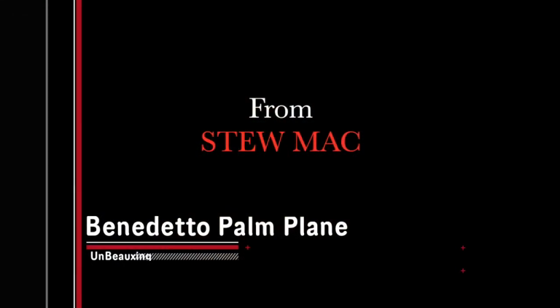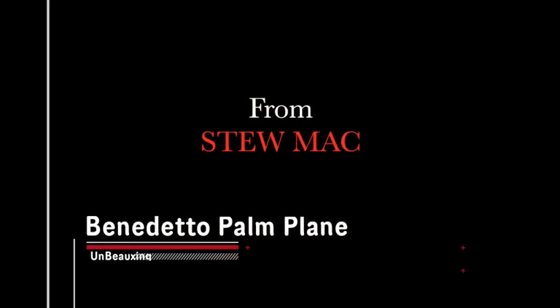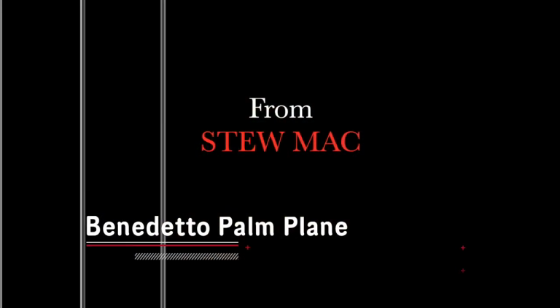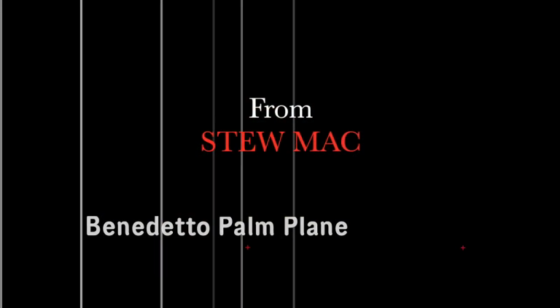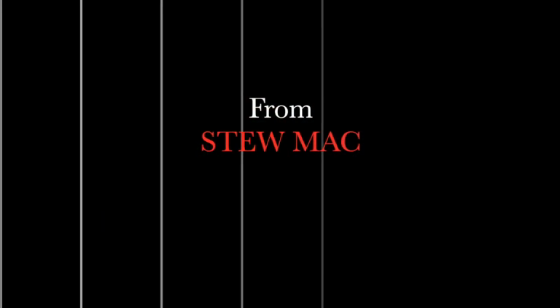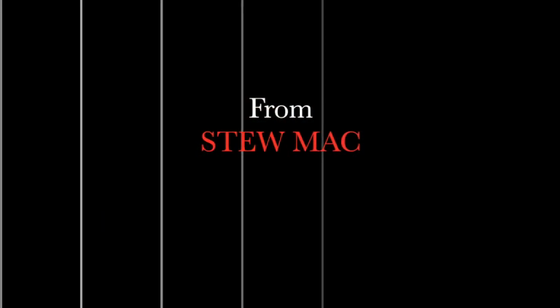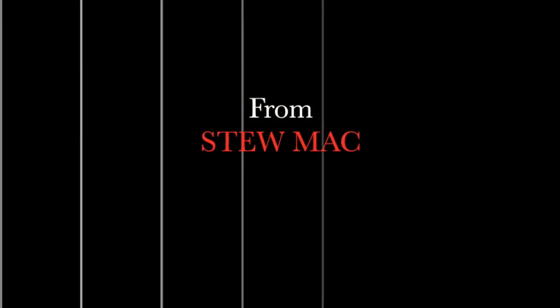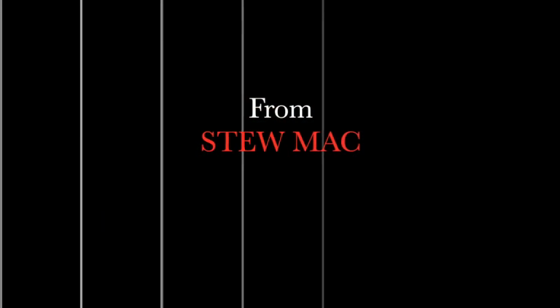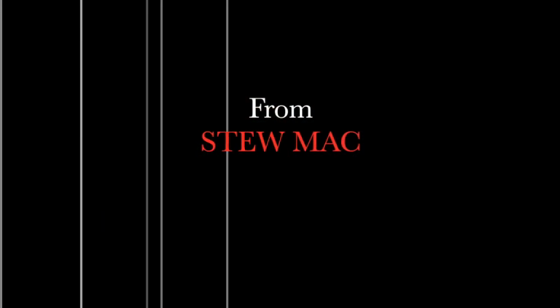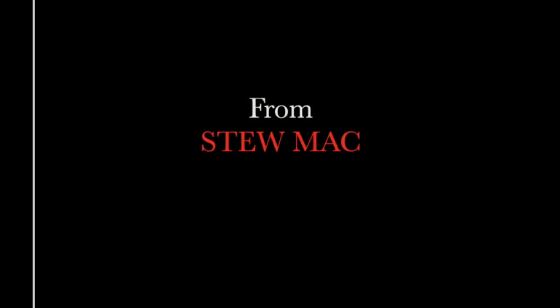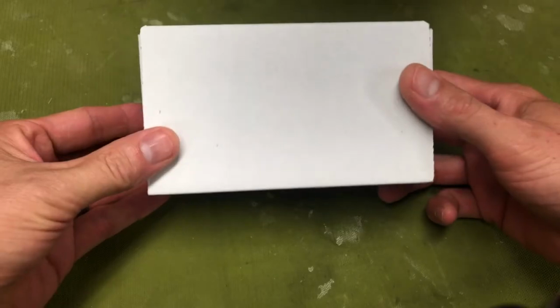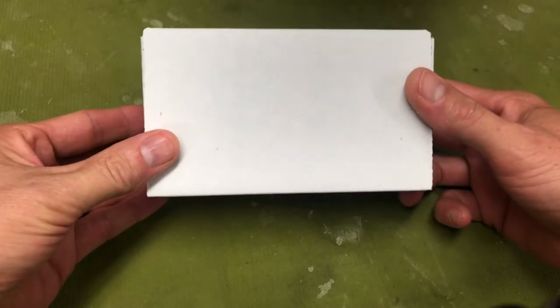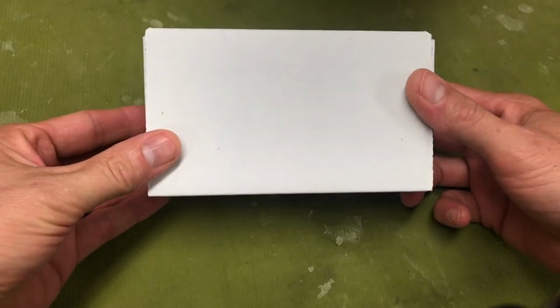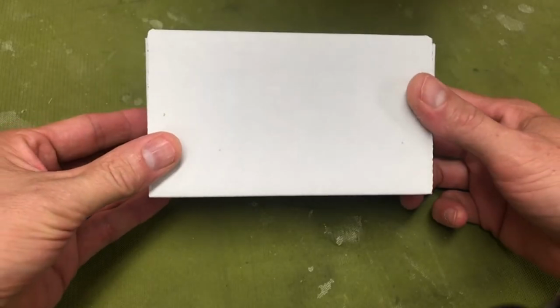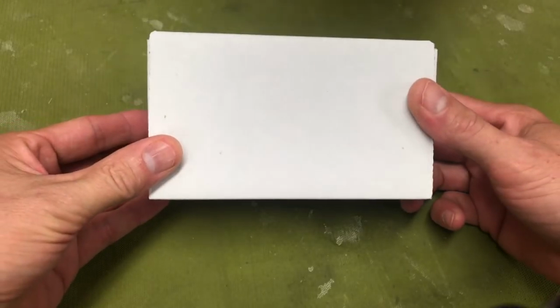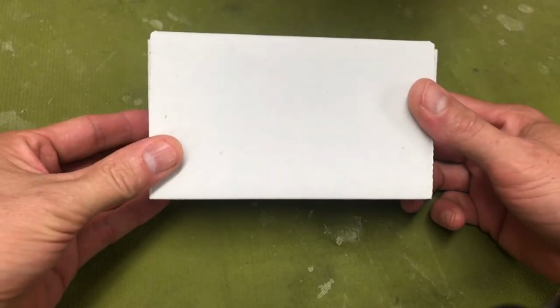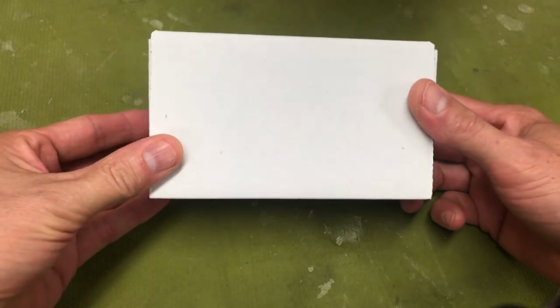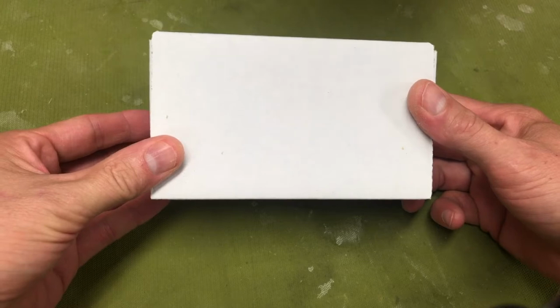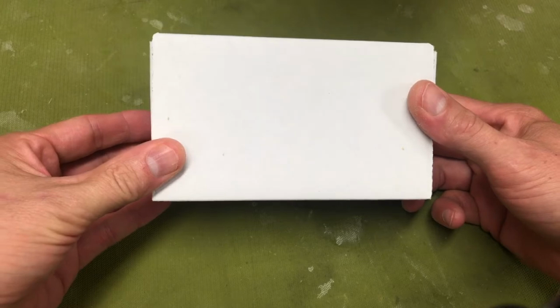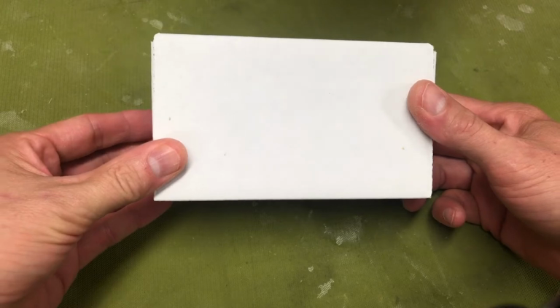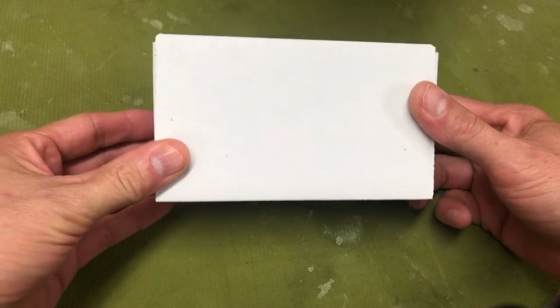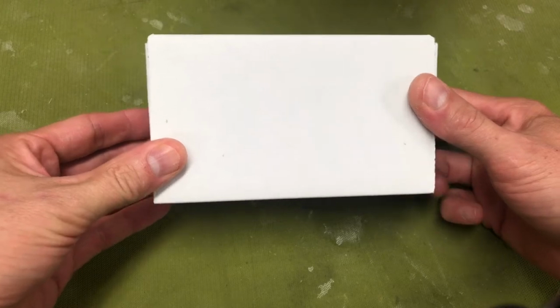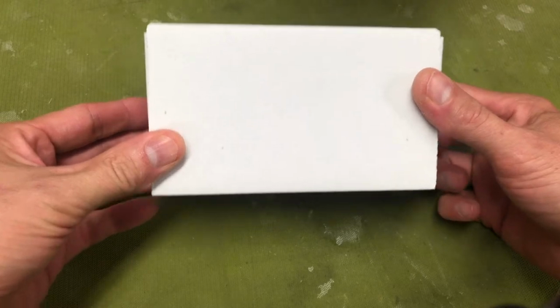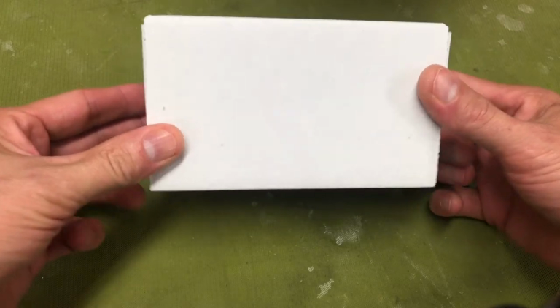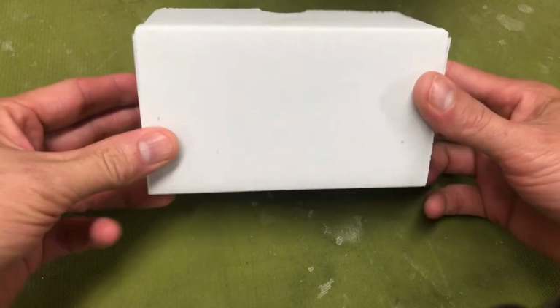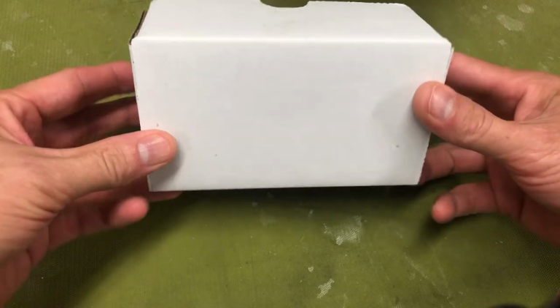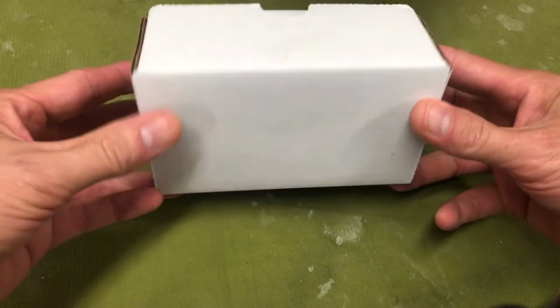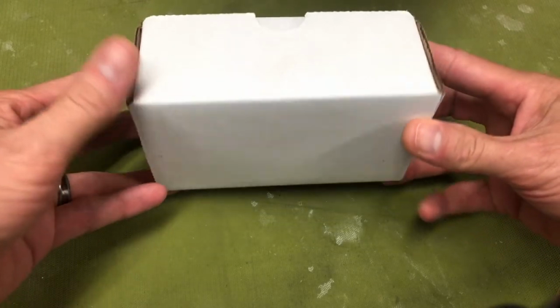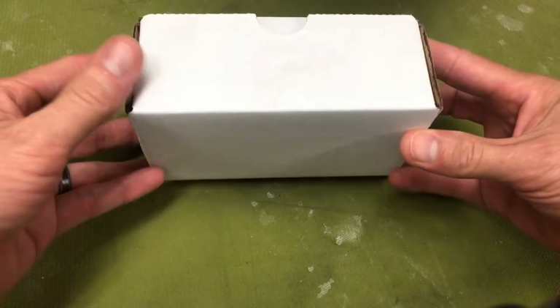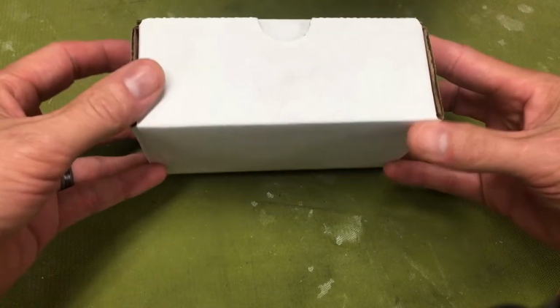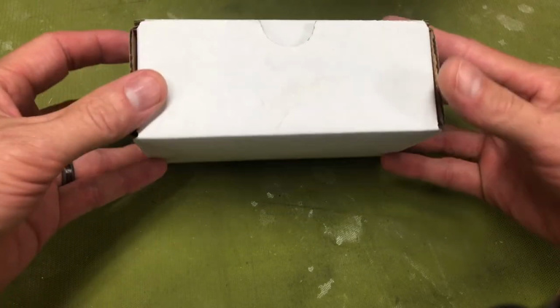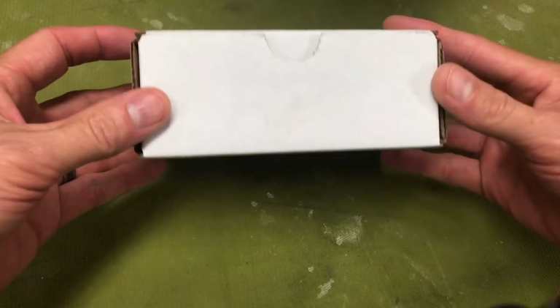Welcome to Bohan Guitars and Ukuleles. Today it's an unboxing.